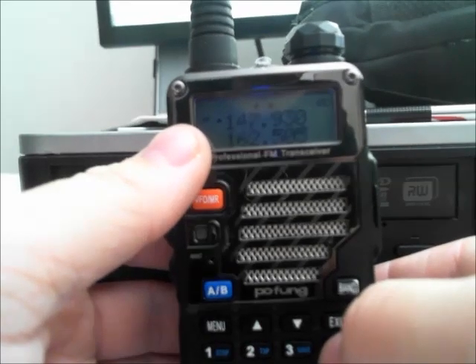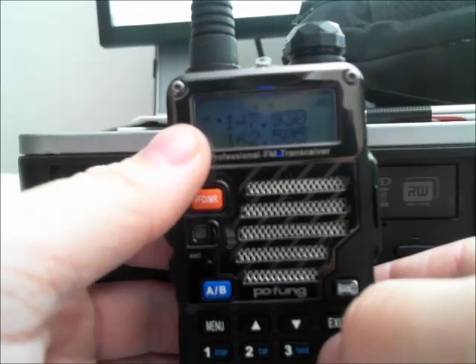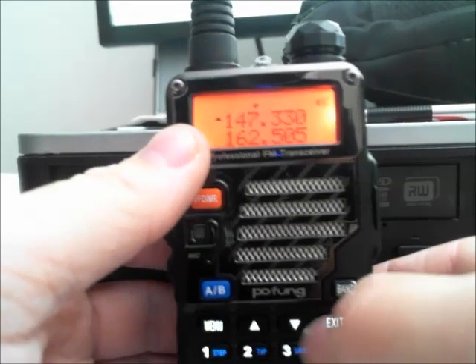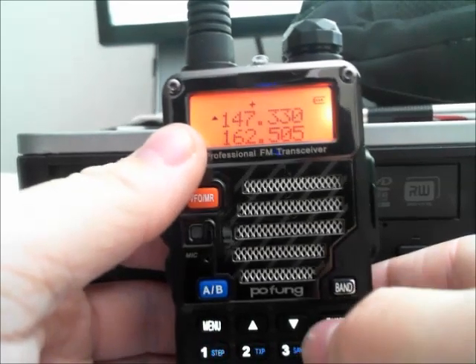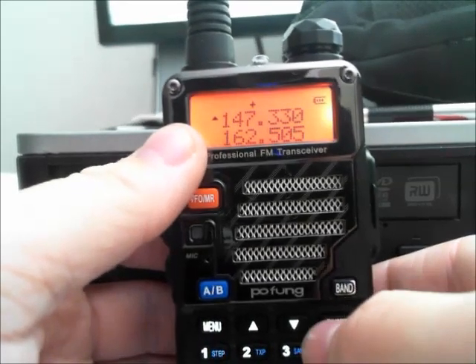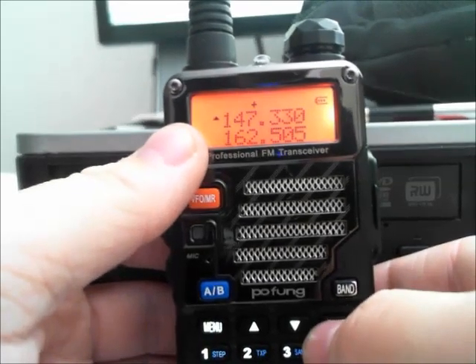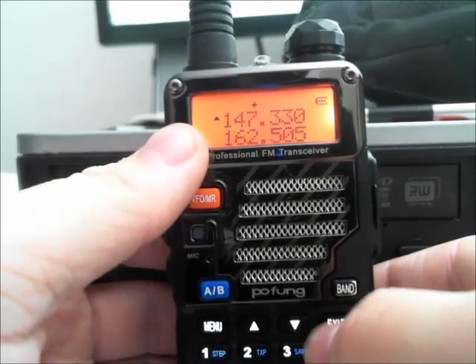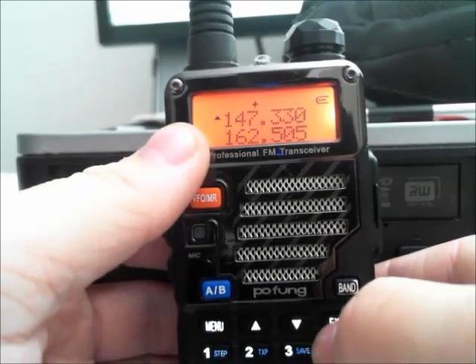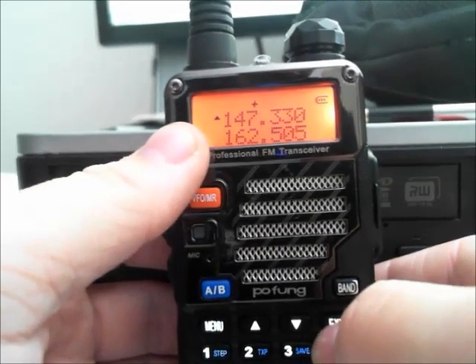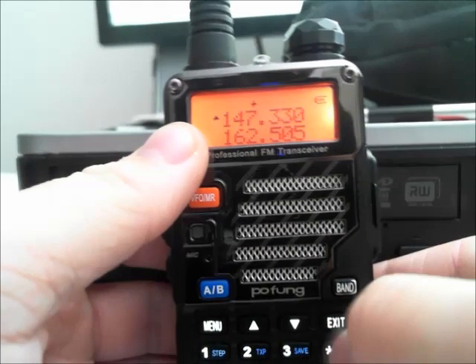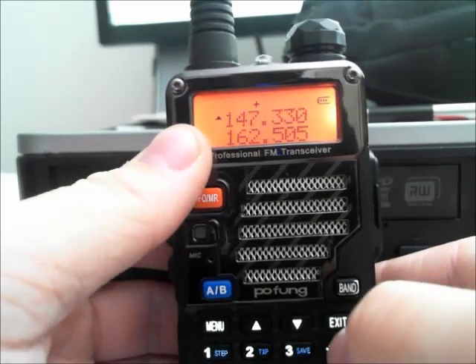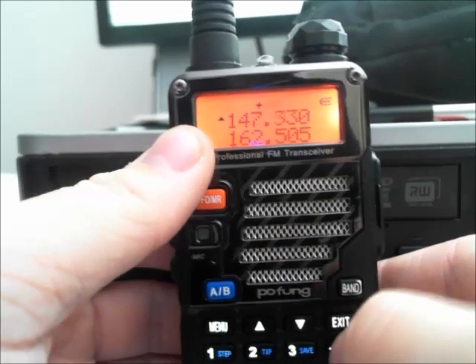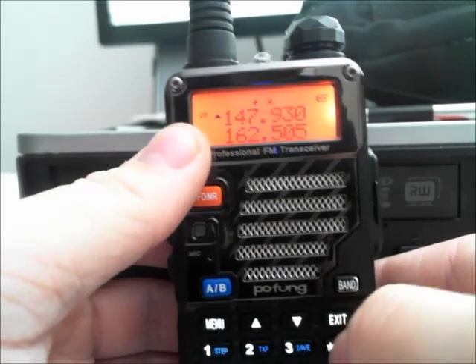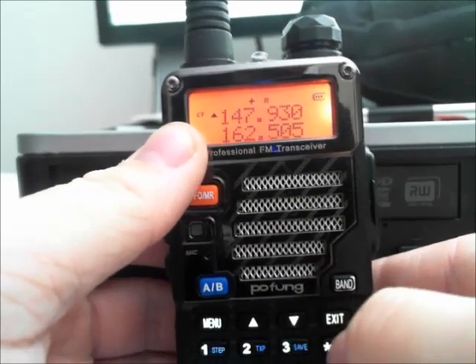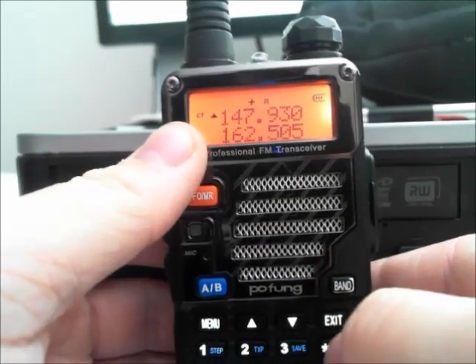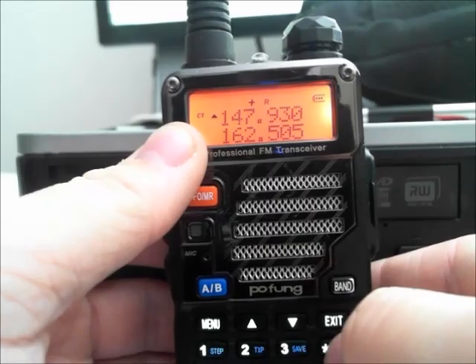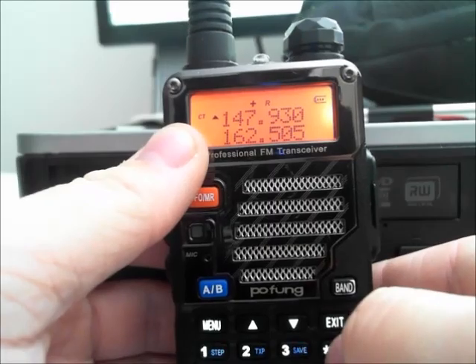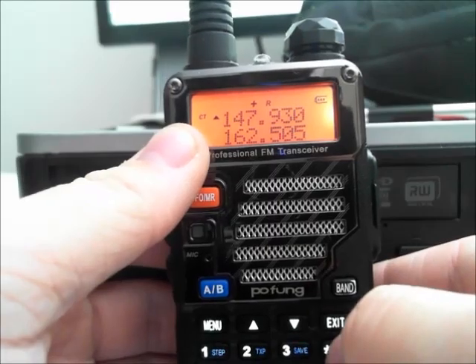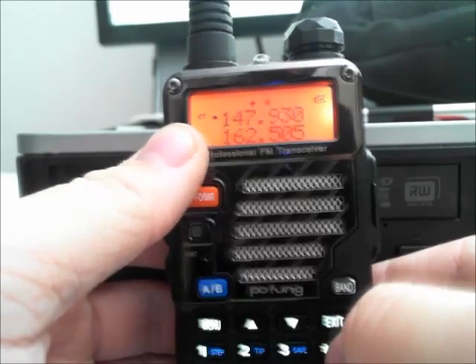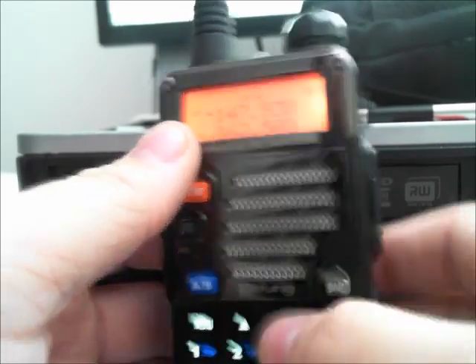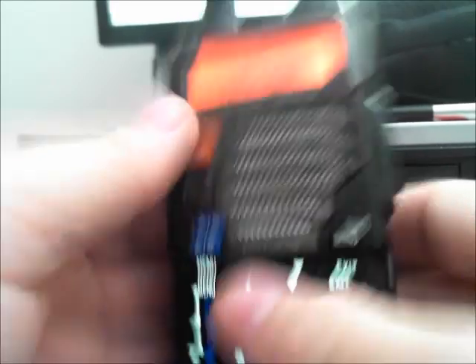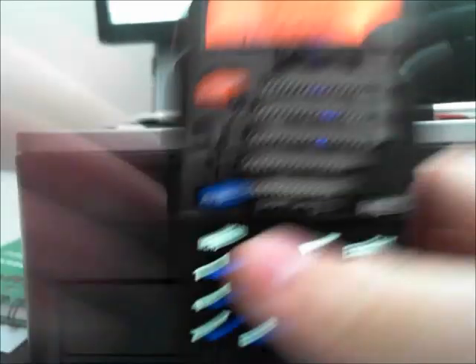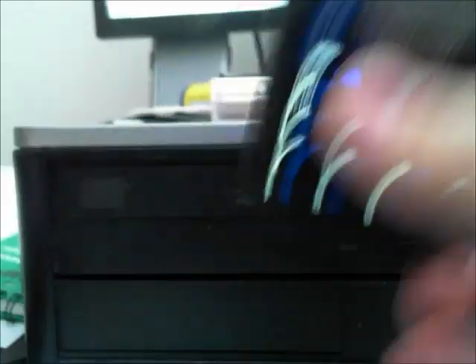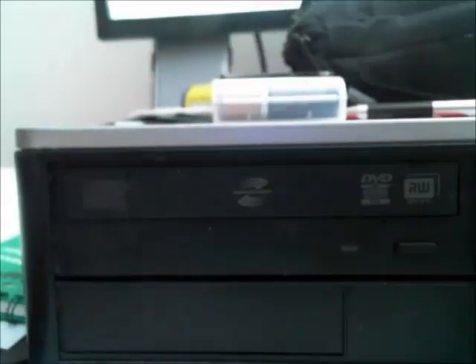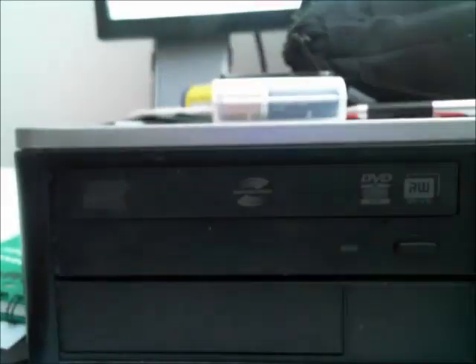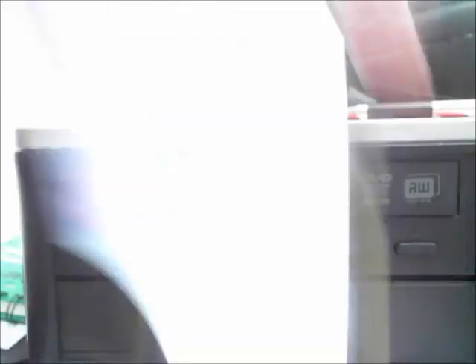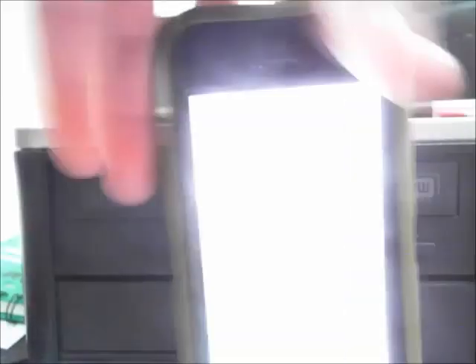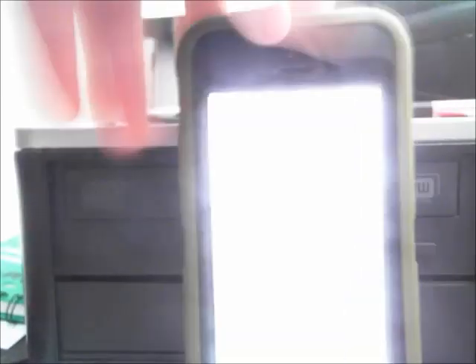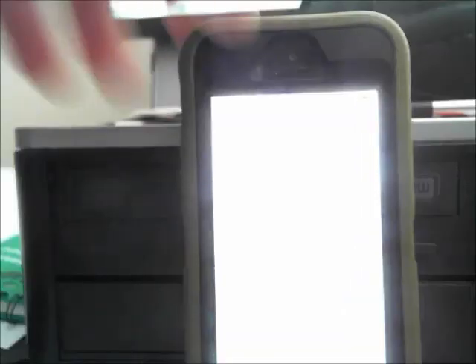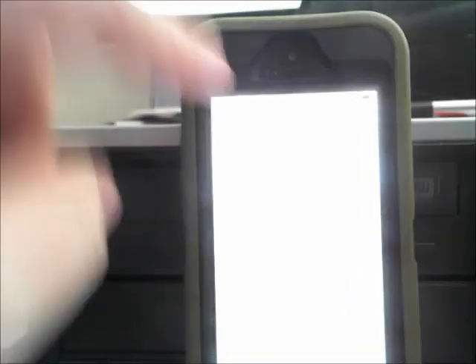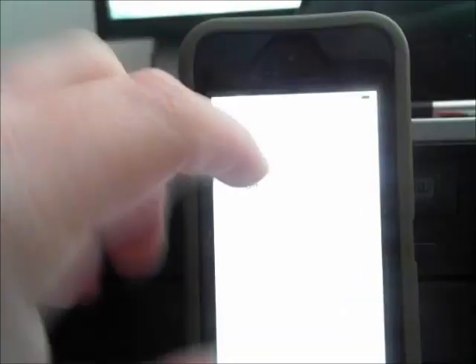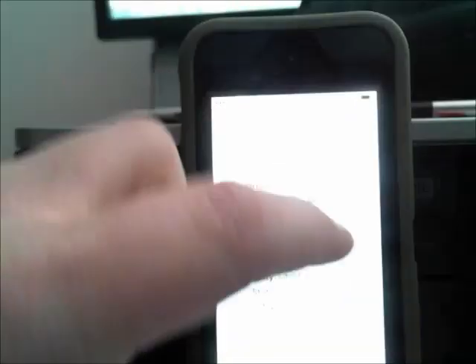So if the output frequency and the input frequency match up with Repeater Book, as it does here — we see 147.330 and 147.930 — then your programming is correct.